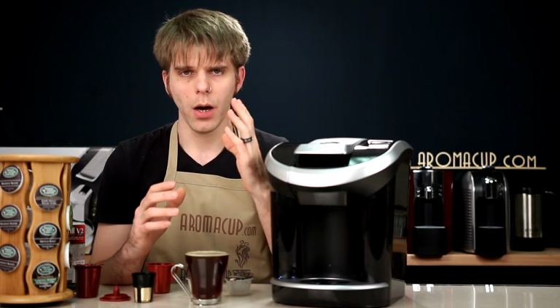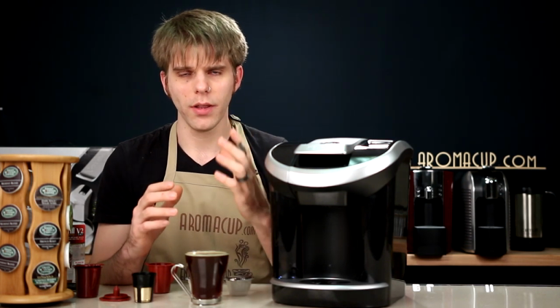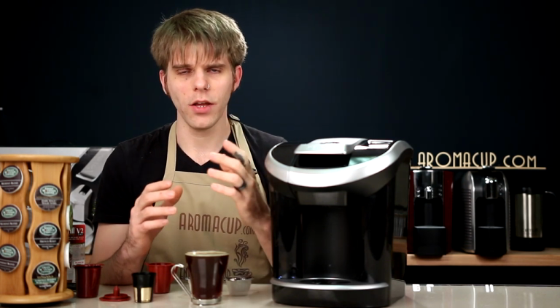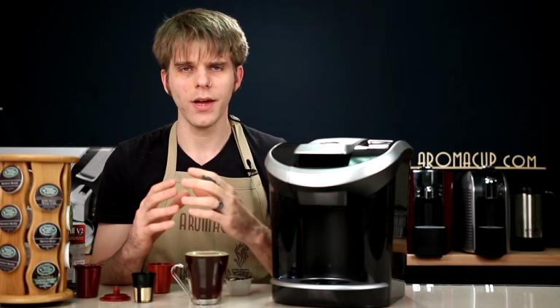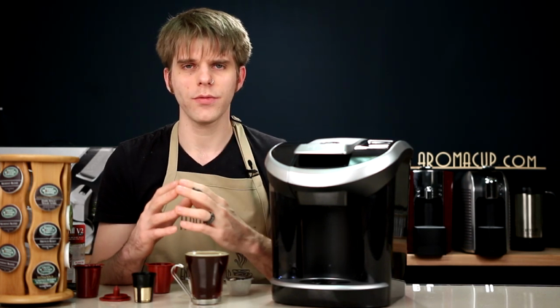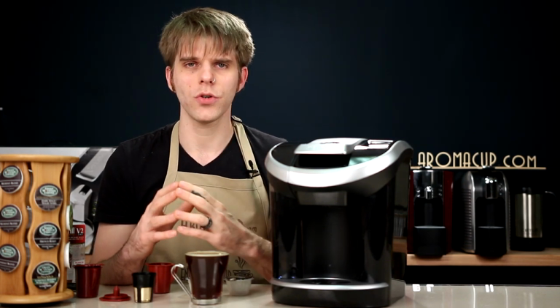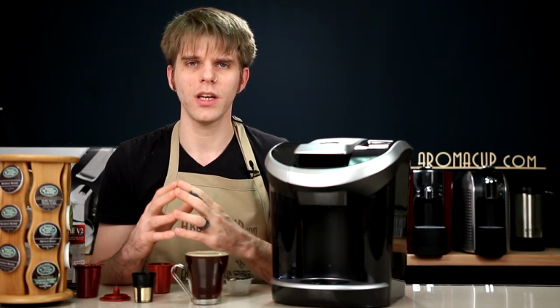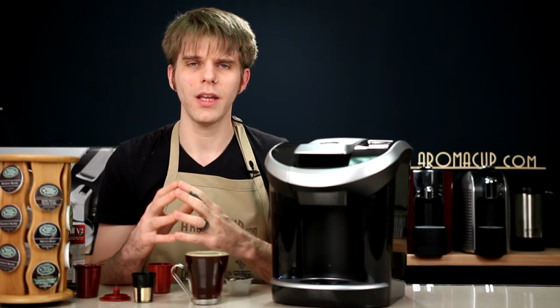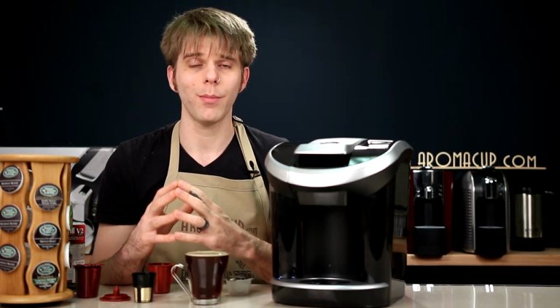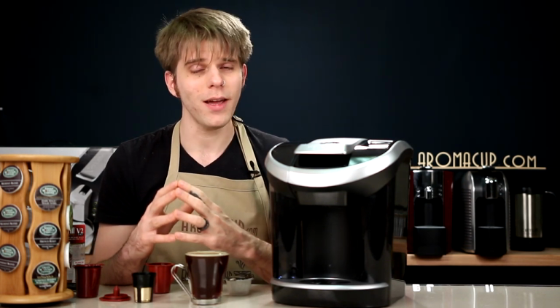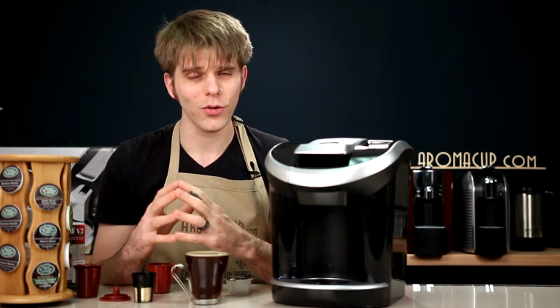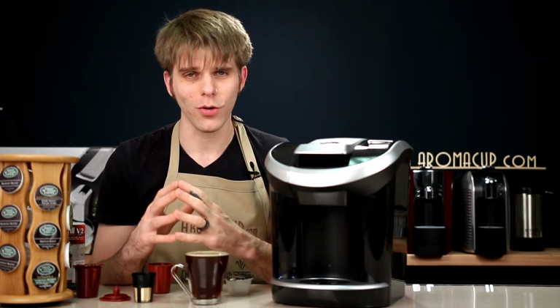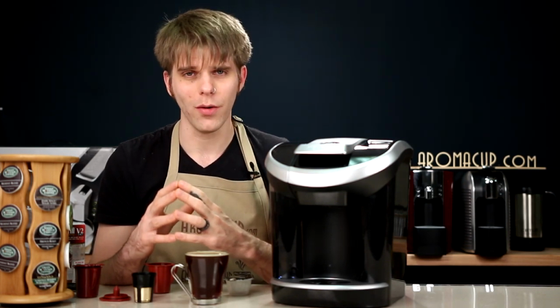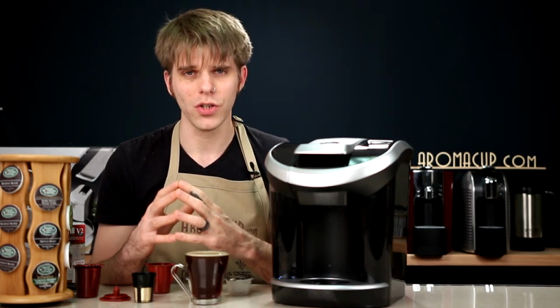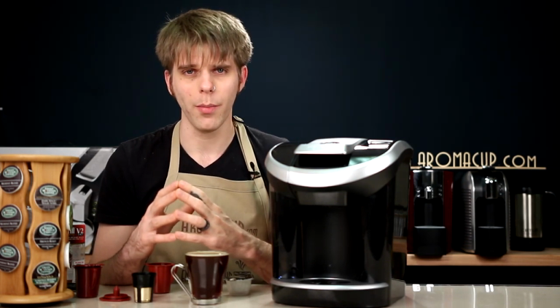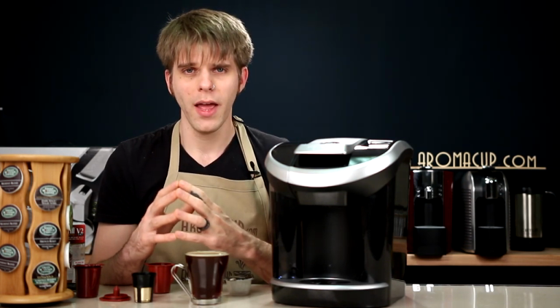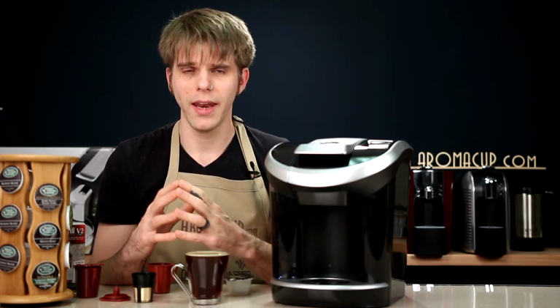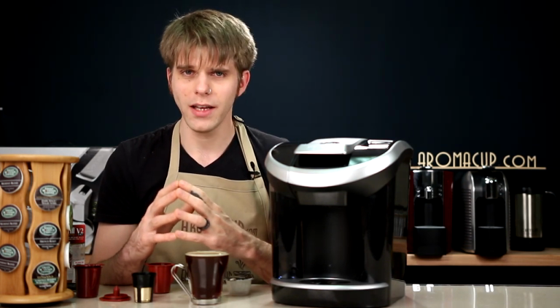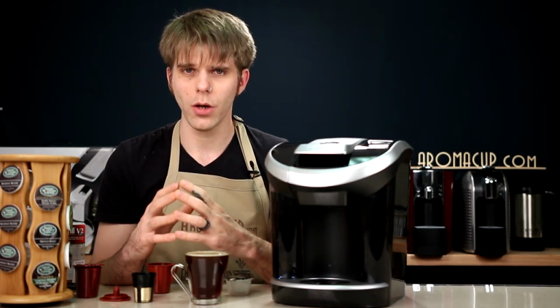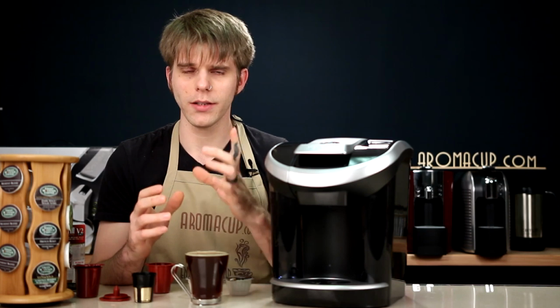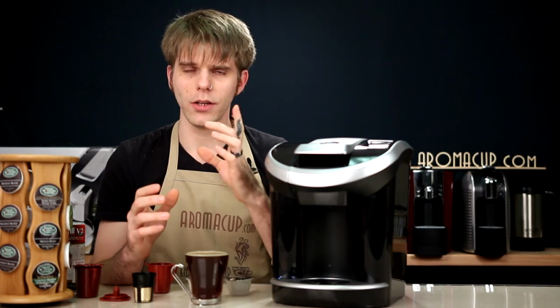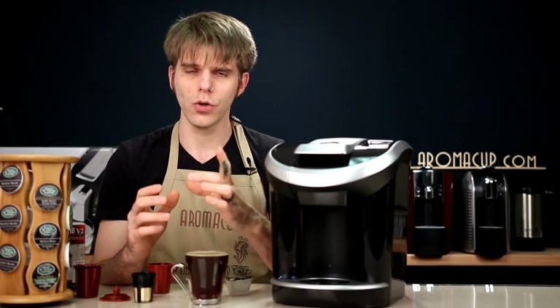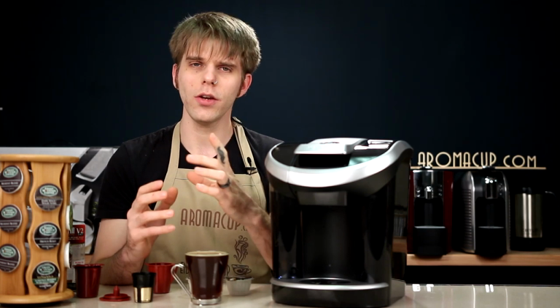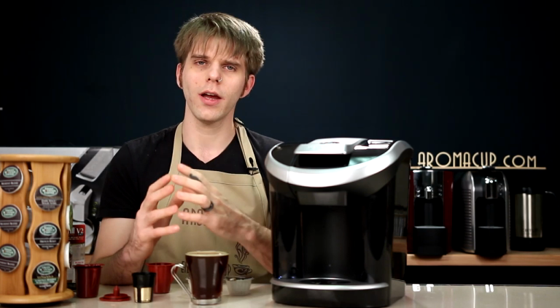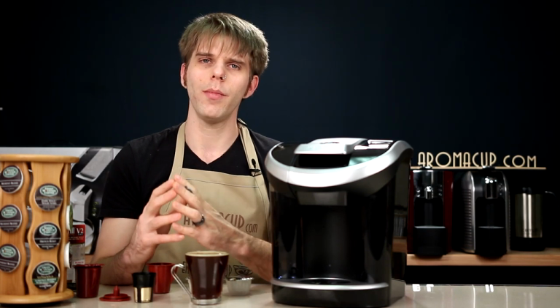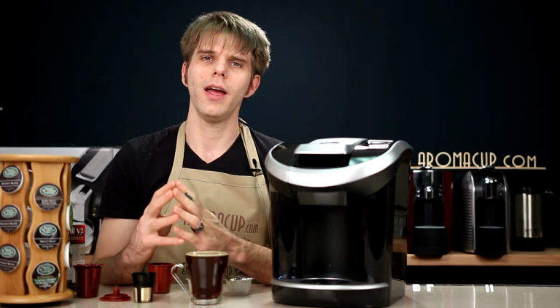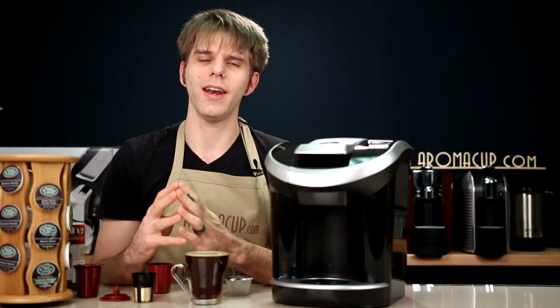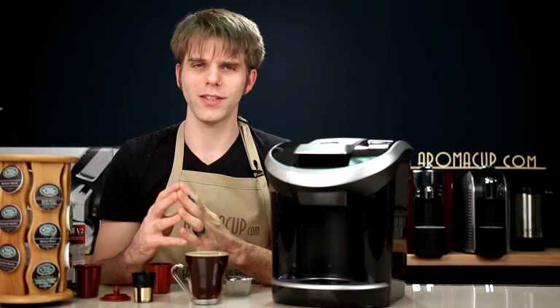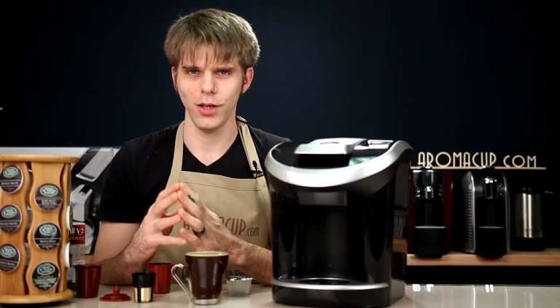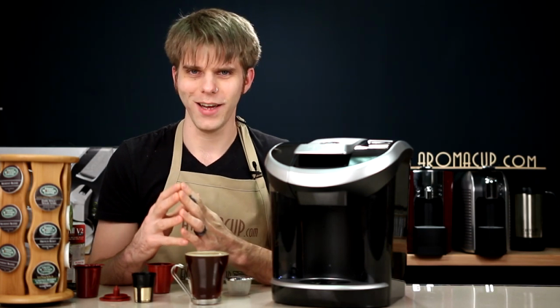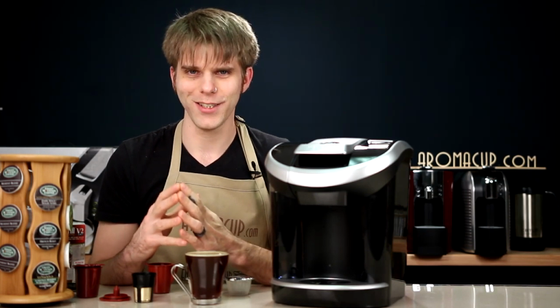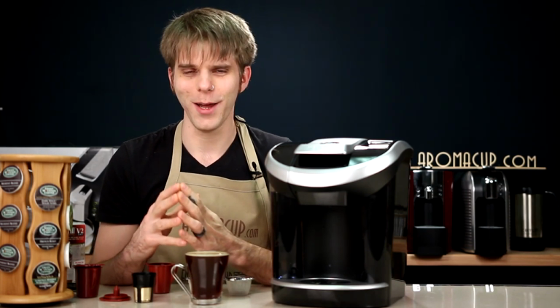I want to thank you guys for joining me in my virtual coffee shop. As always, enjoy your cup, and I'll see you next time.